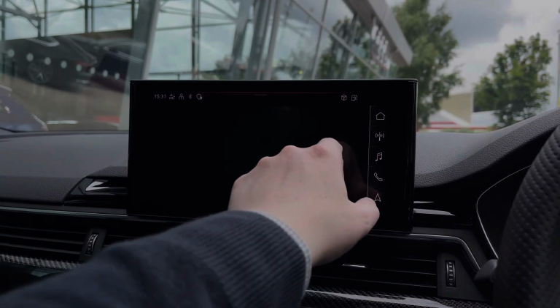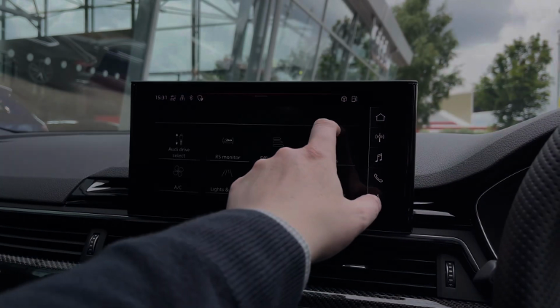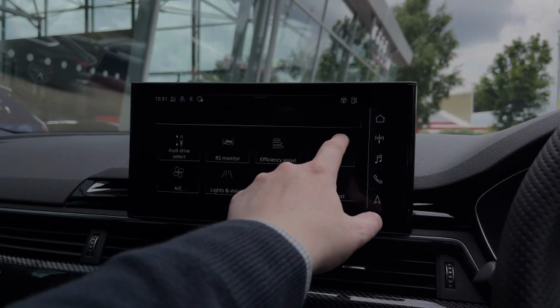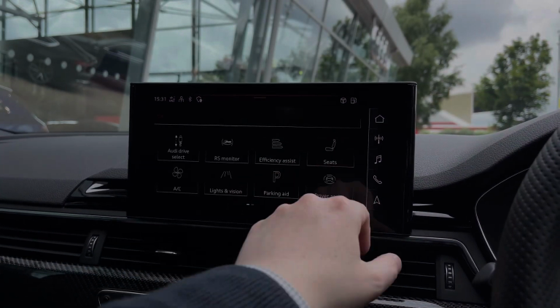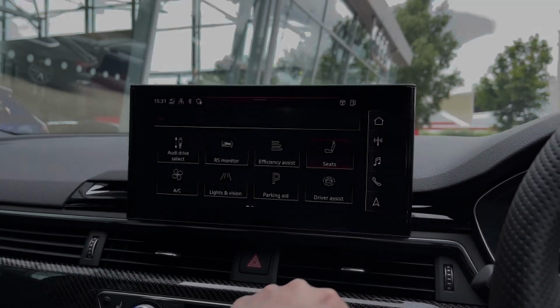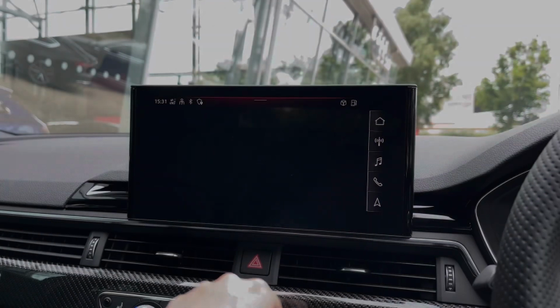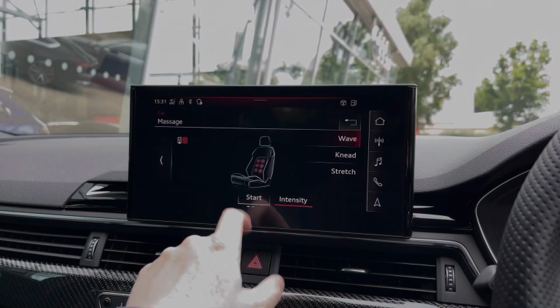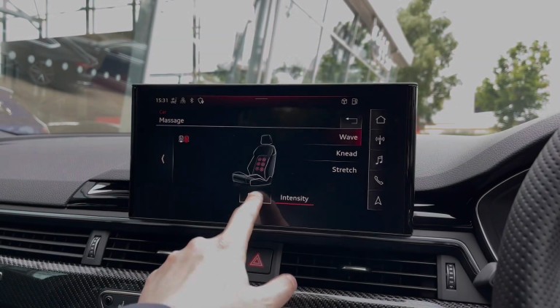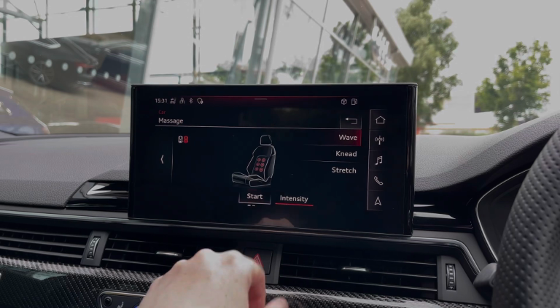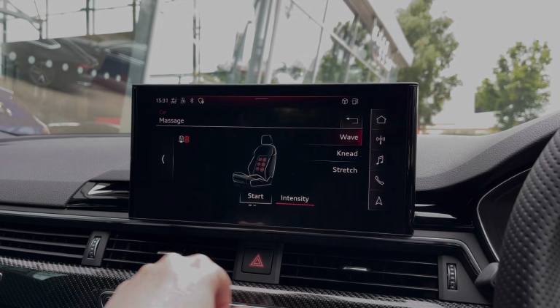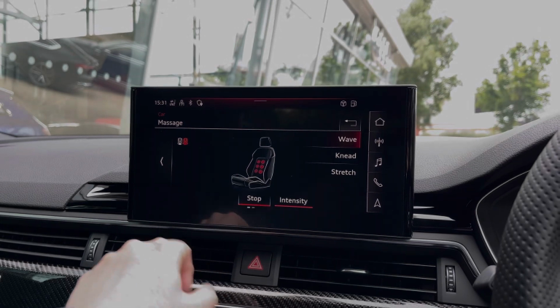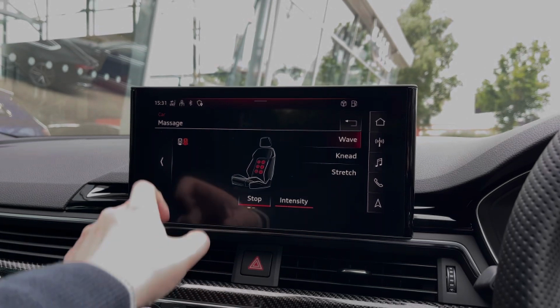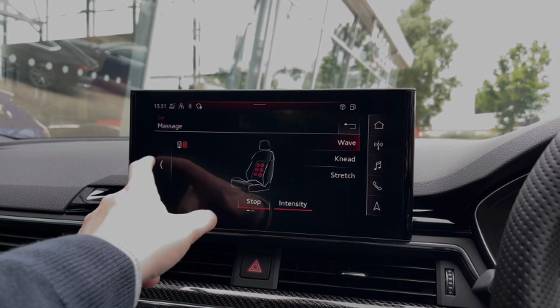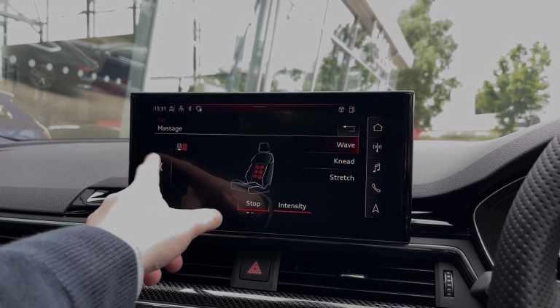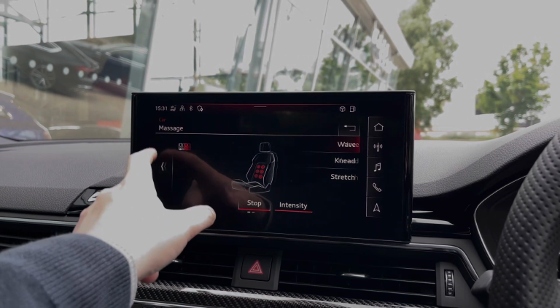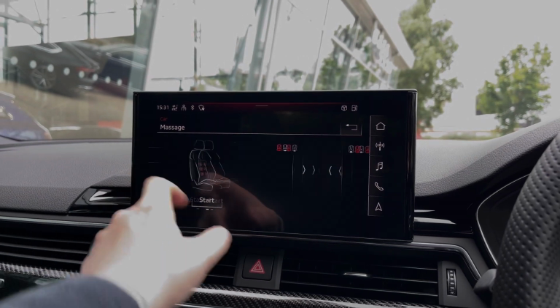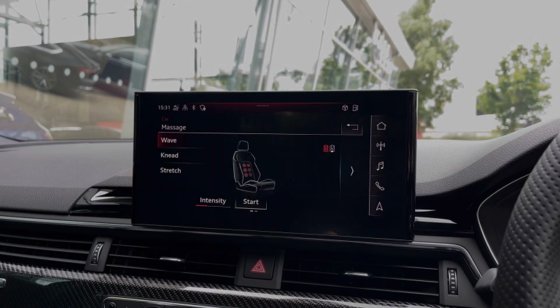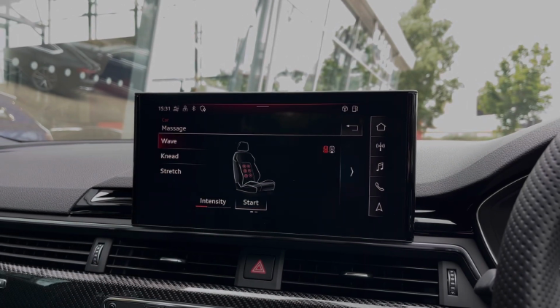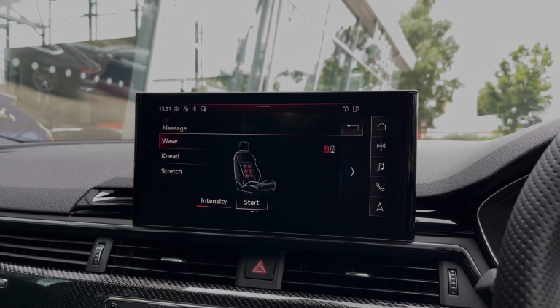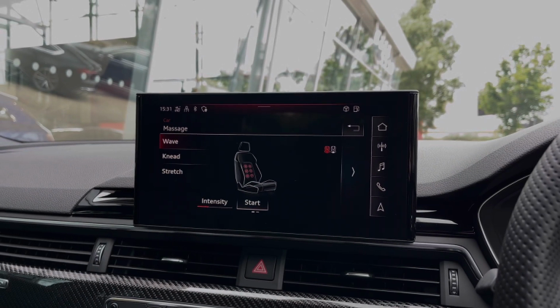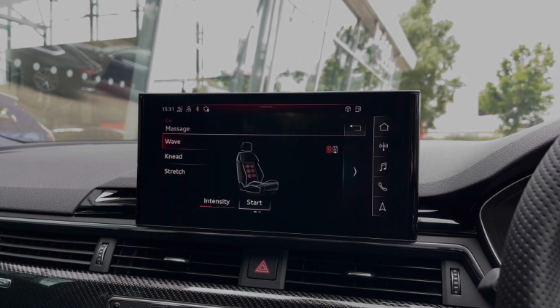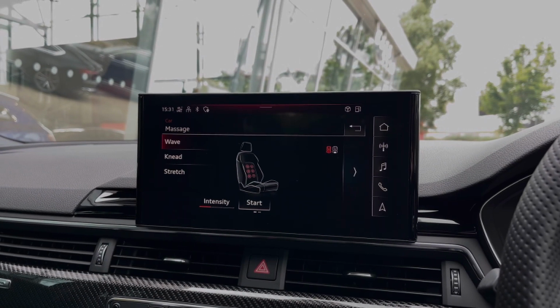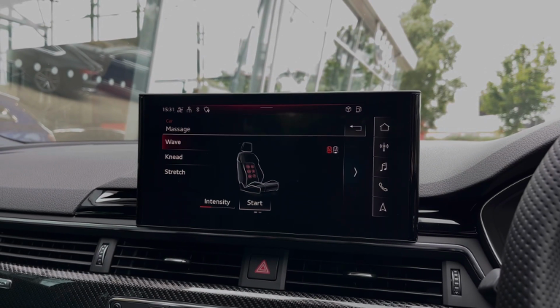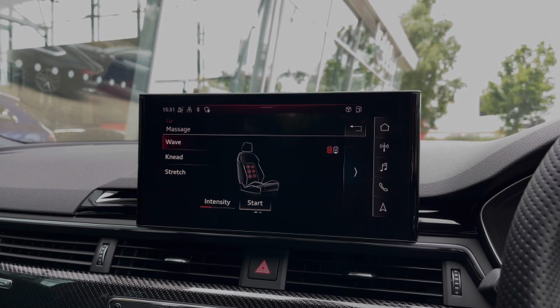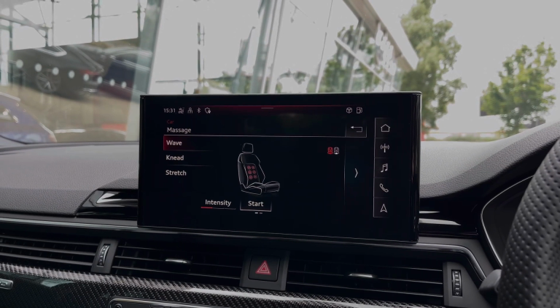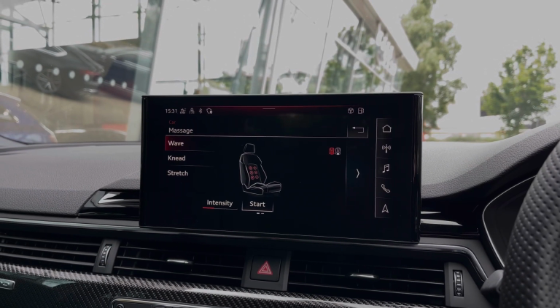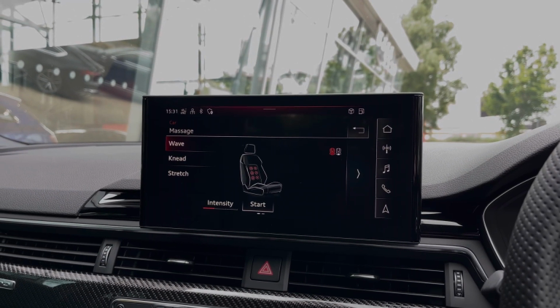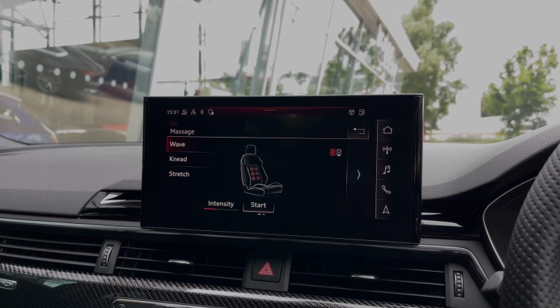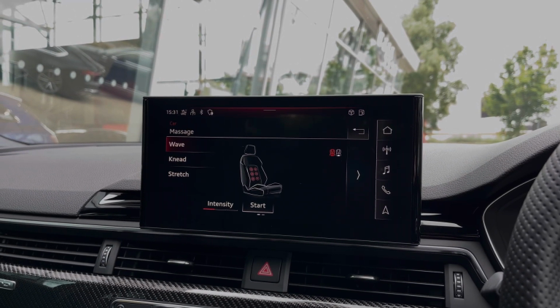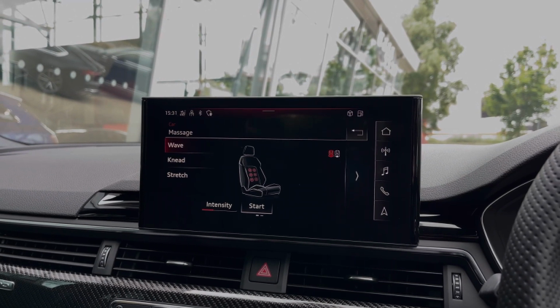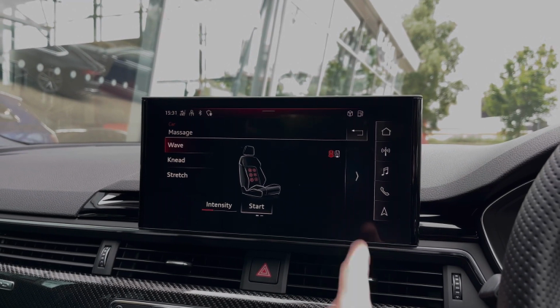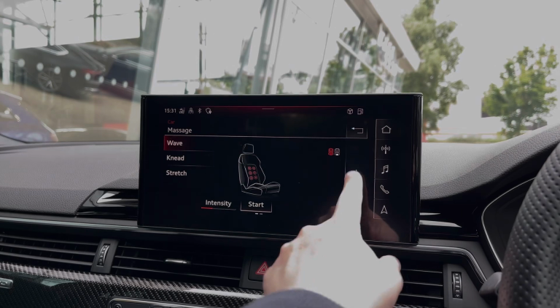The front seats come with the seat massage functionality, really helping with driver fatigue on those longer journeys and making them all the more comfortable.